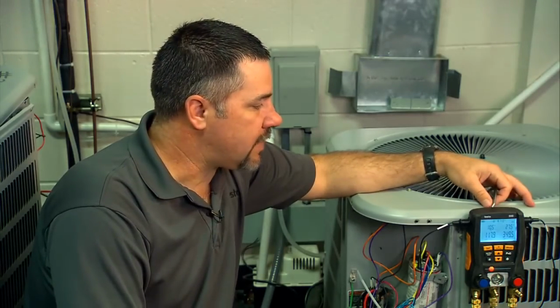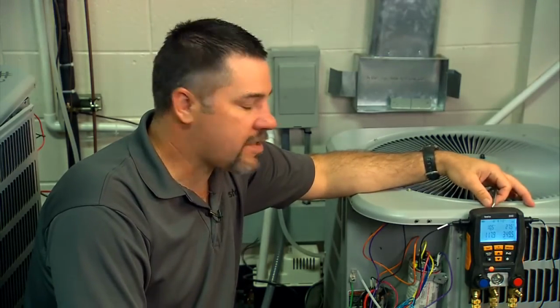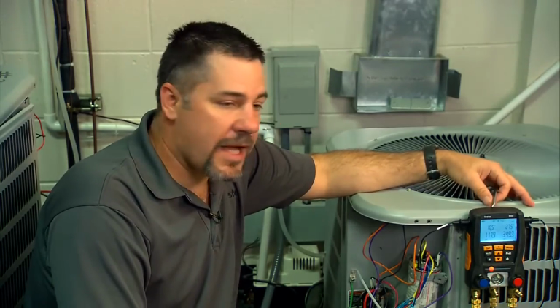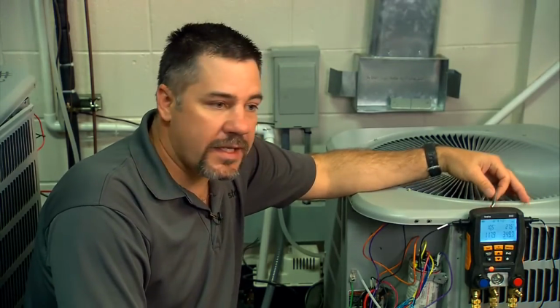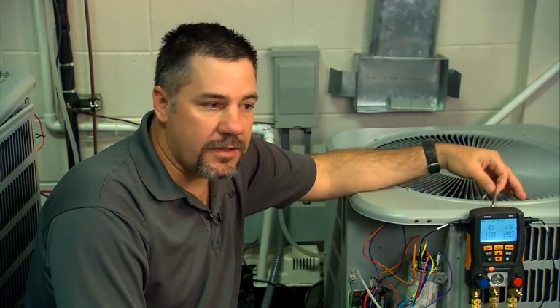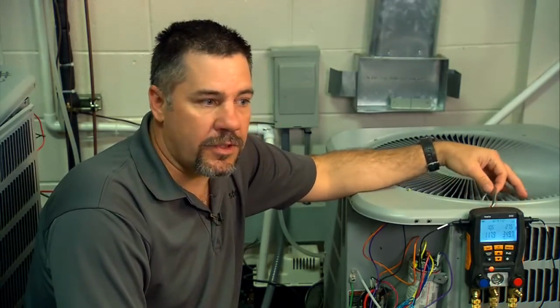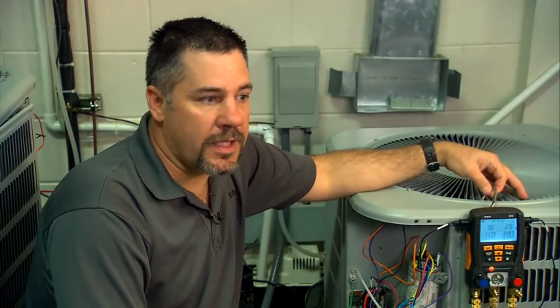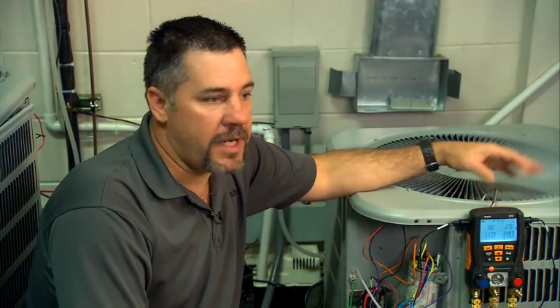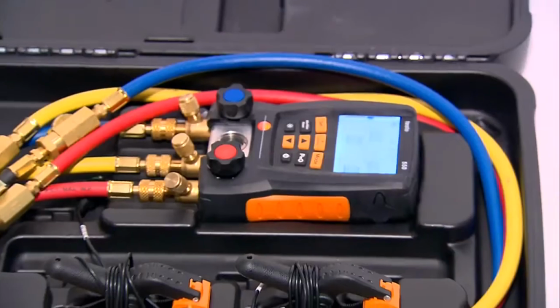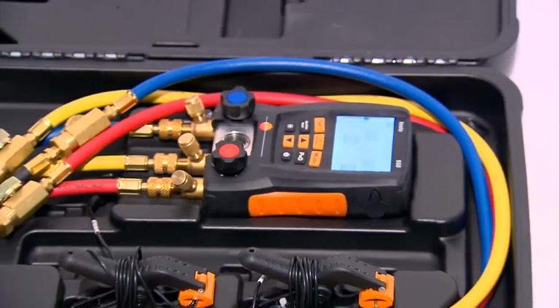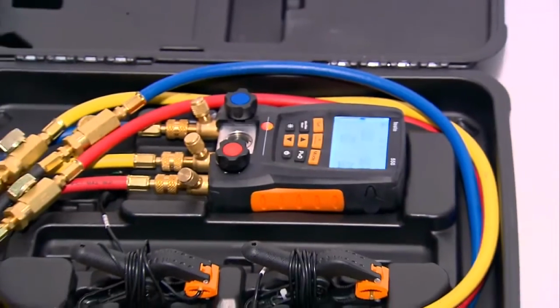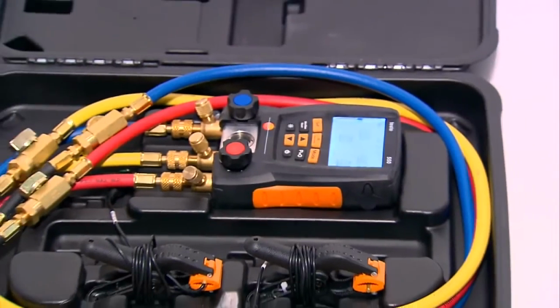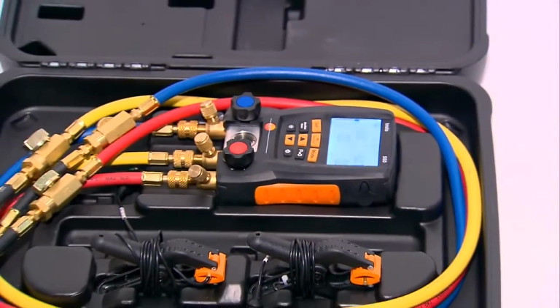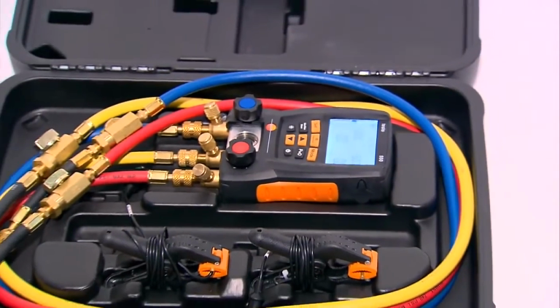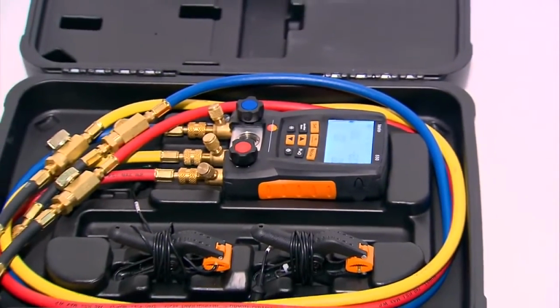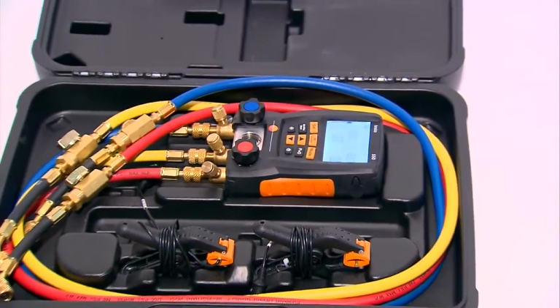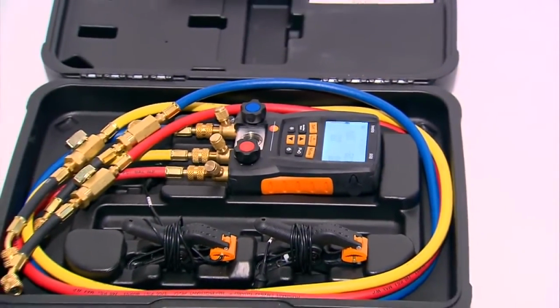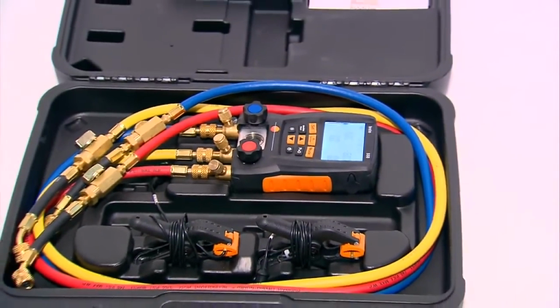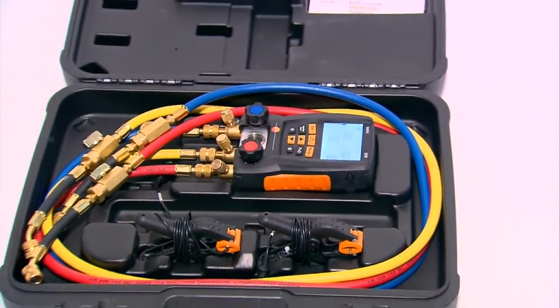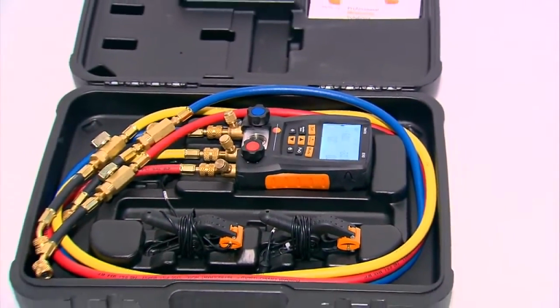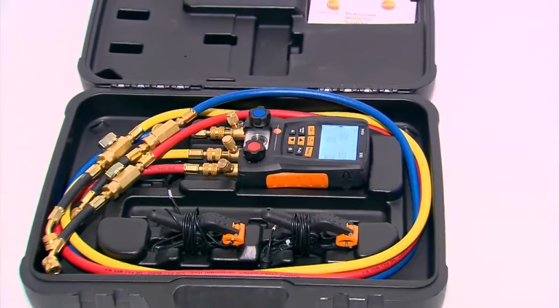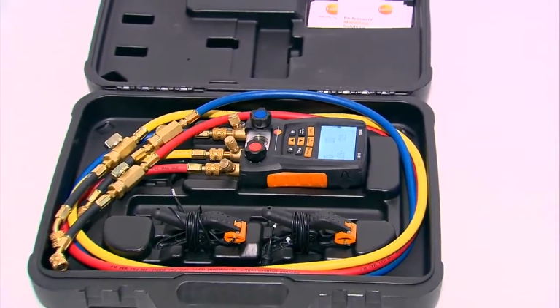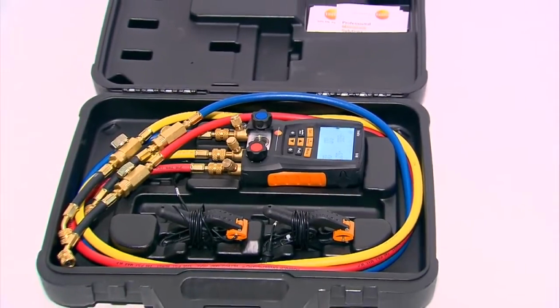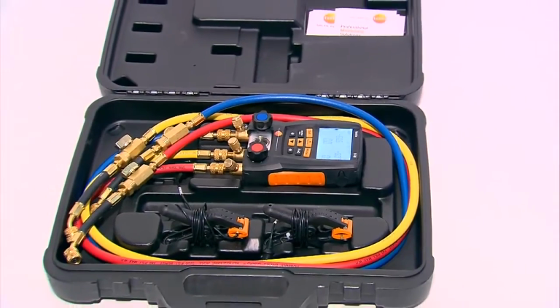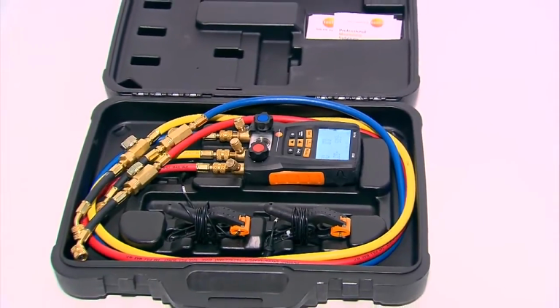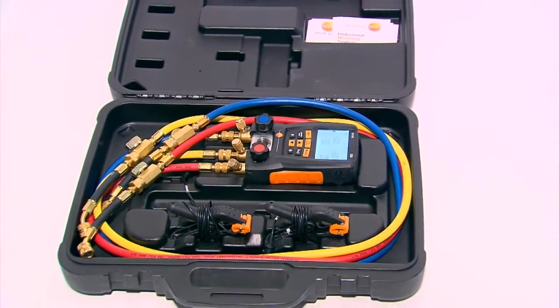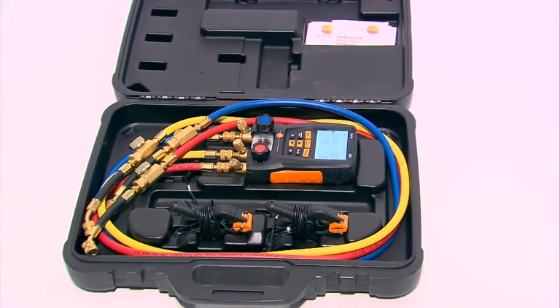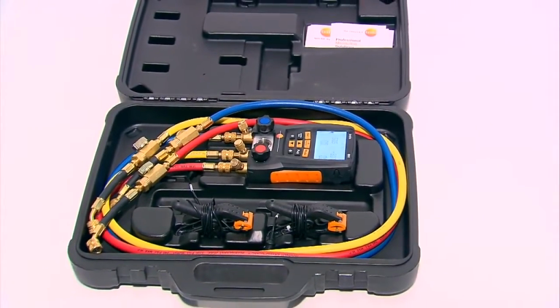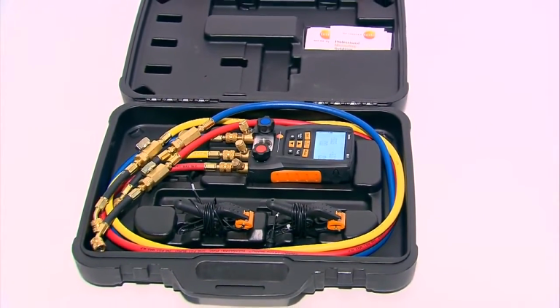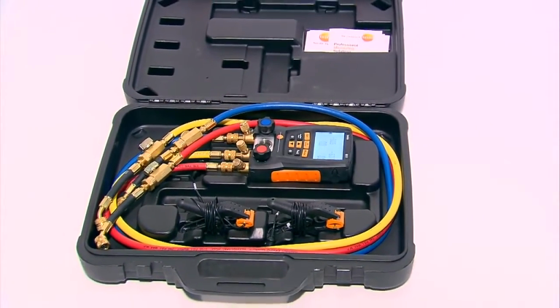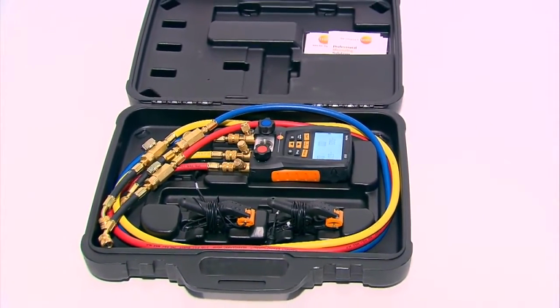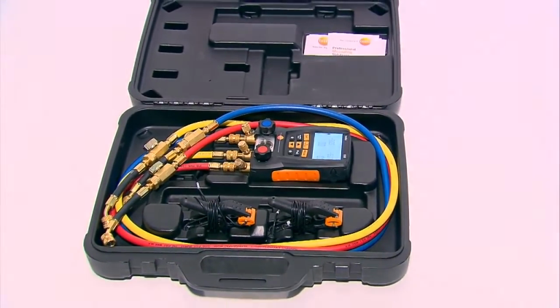That's about it. Make sure you wipe everything off, put it back in the case, and maintain that professional image for a long time.